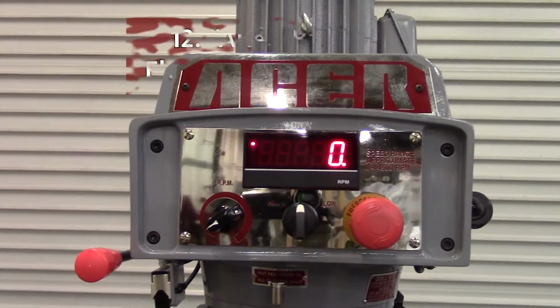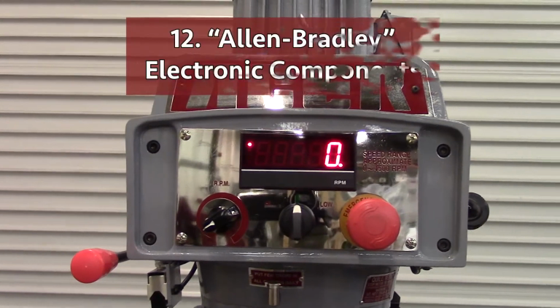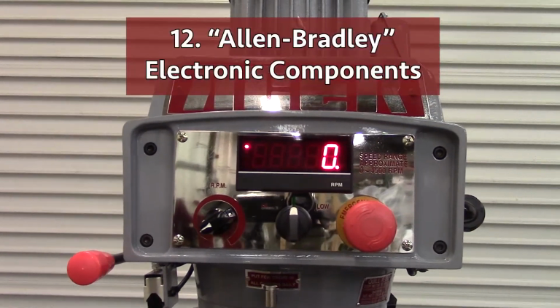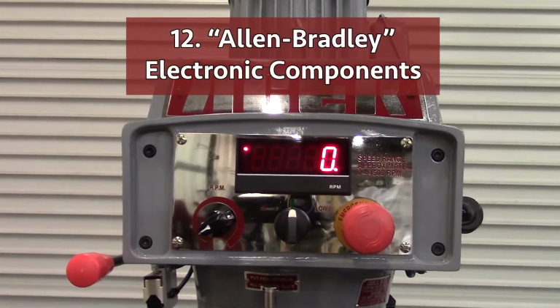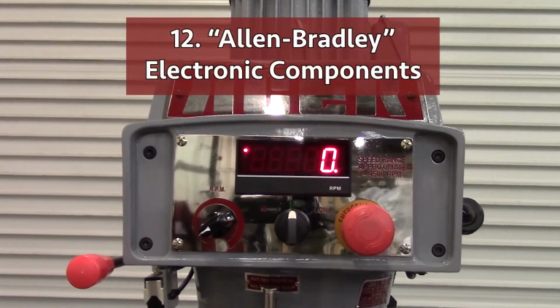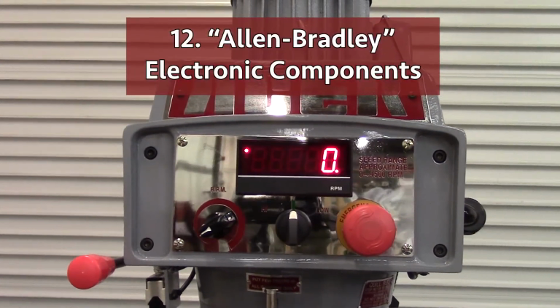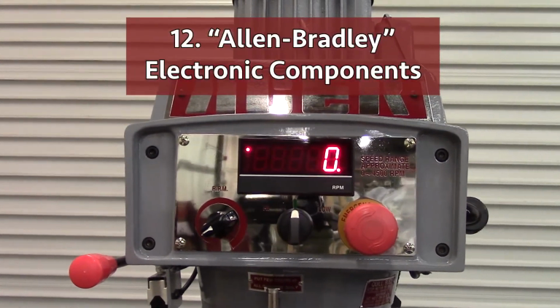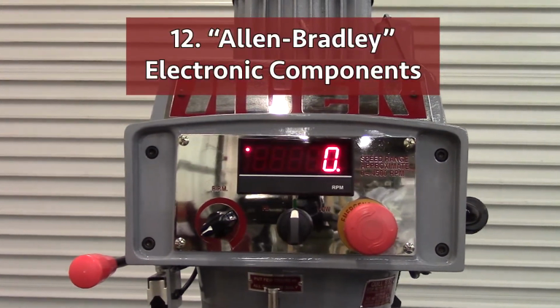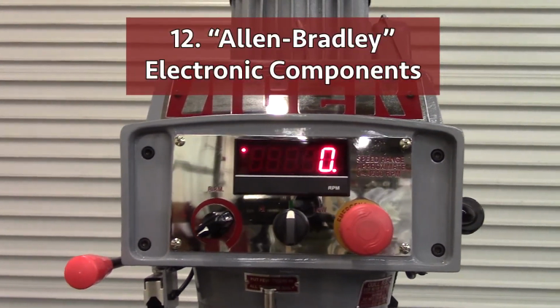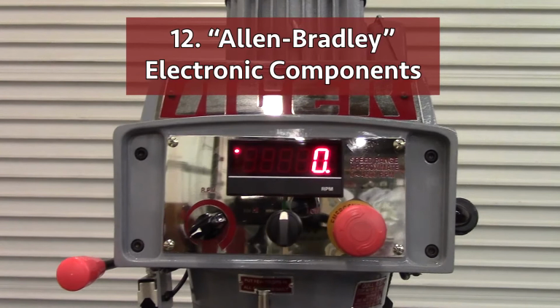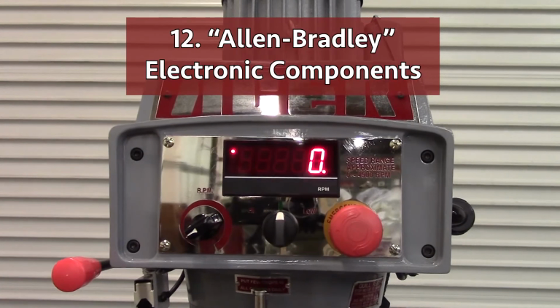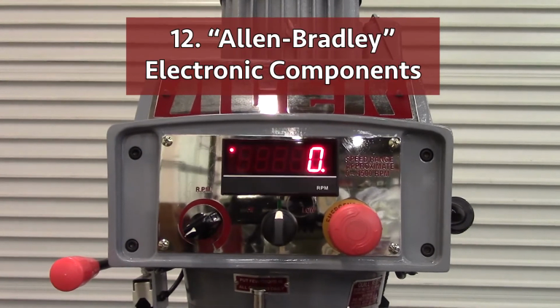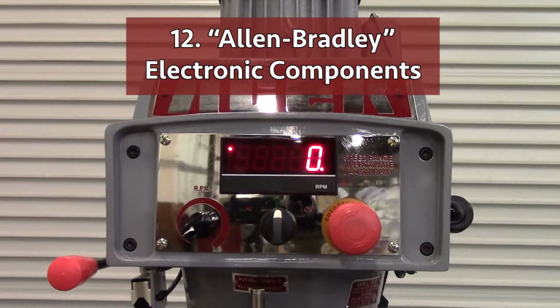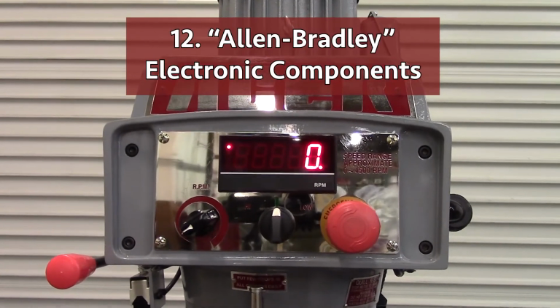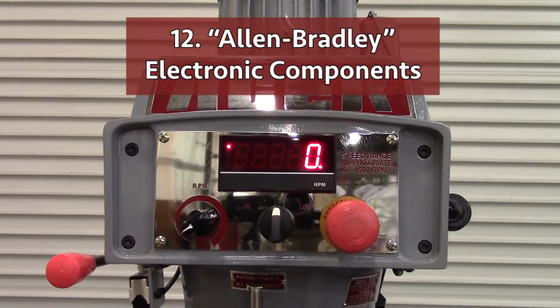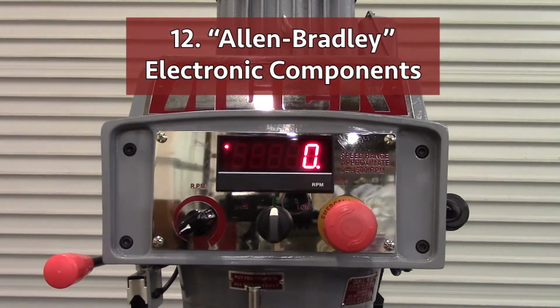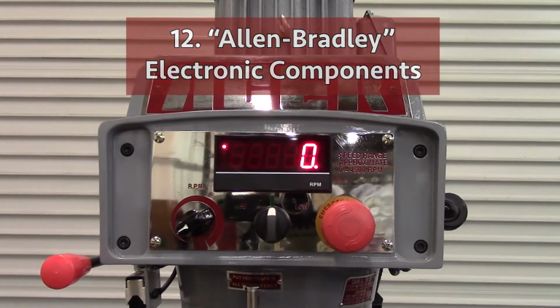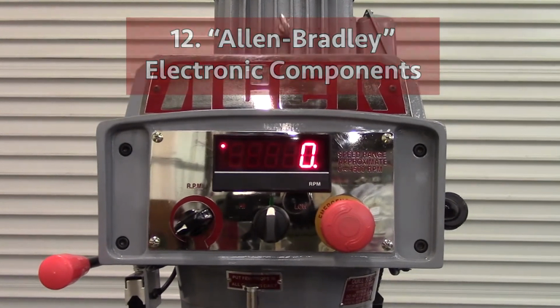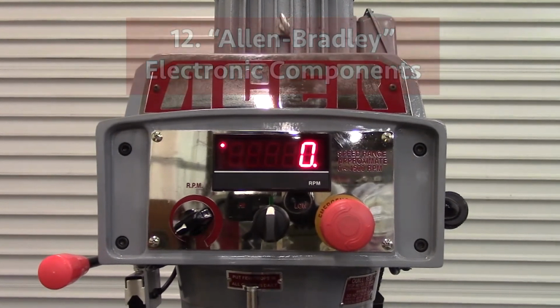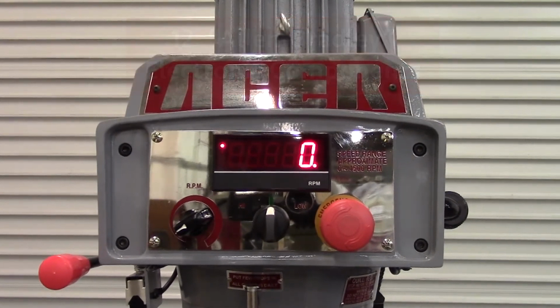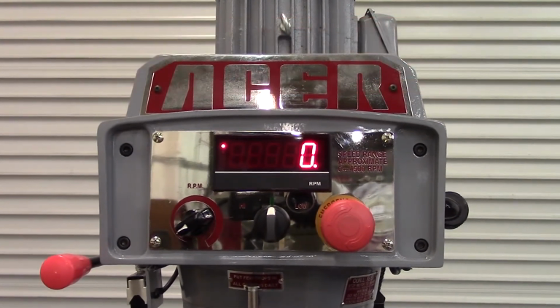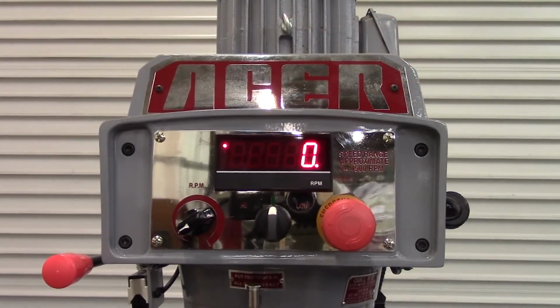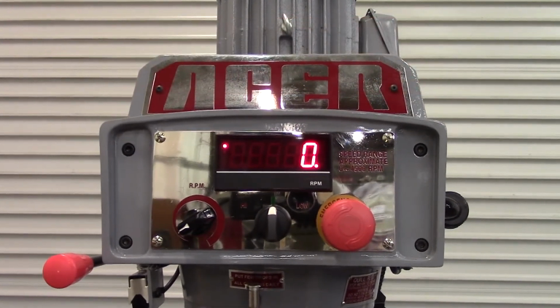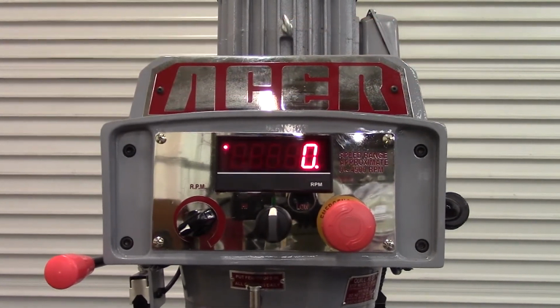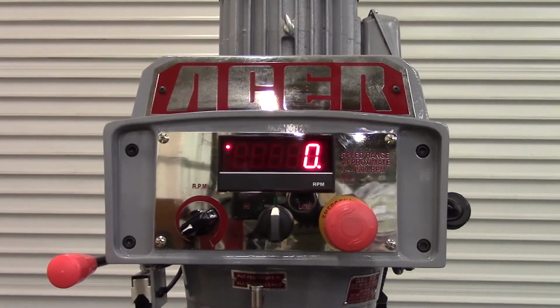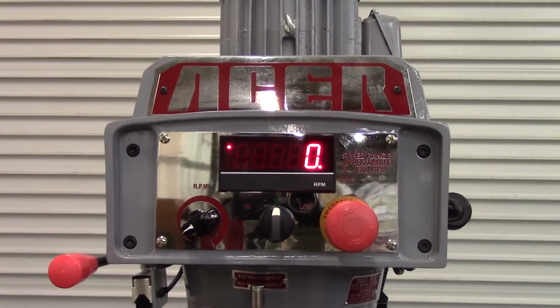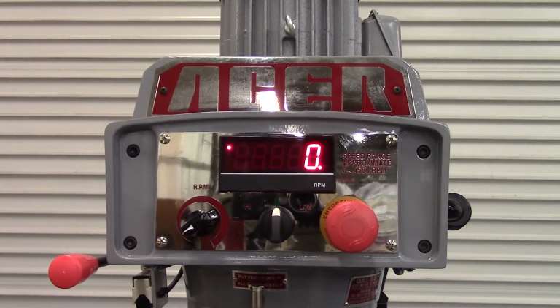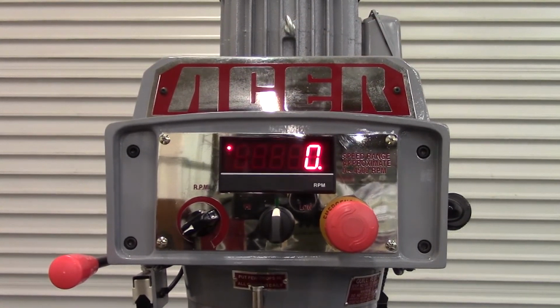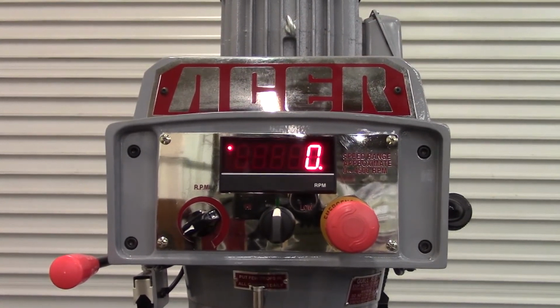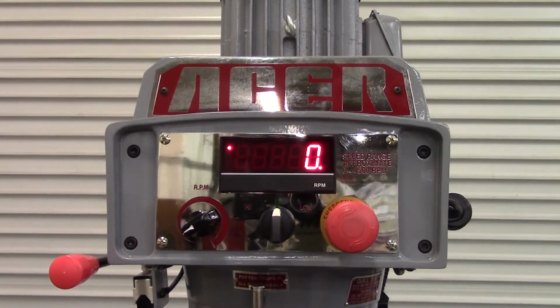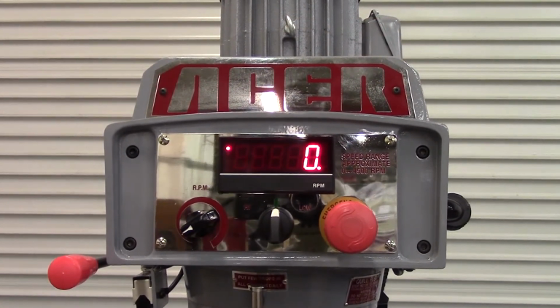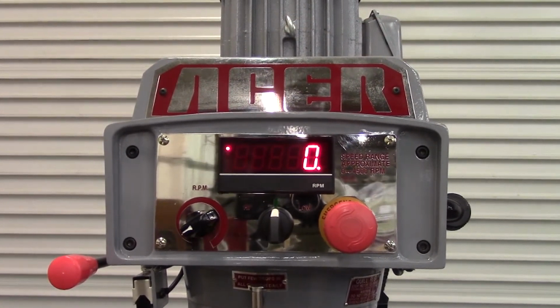Number twelve: US-made Allen-Bradley push buttons and switches are proven electrical components built for long-lasting usage.